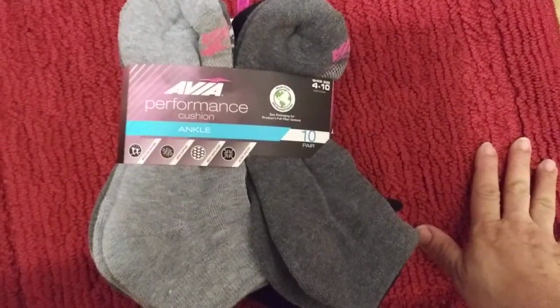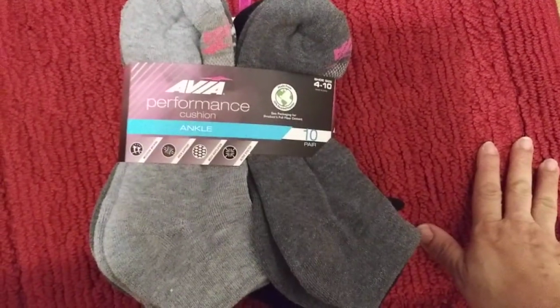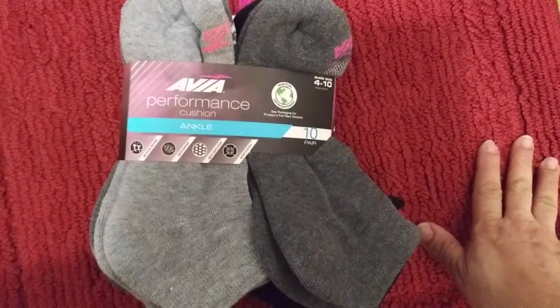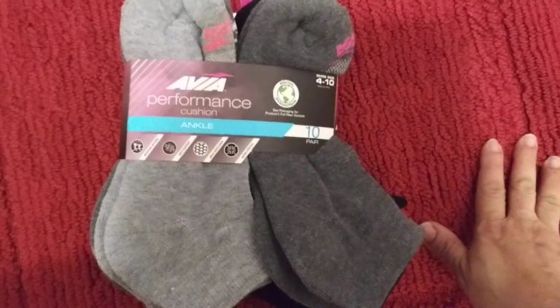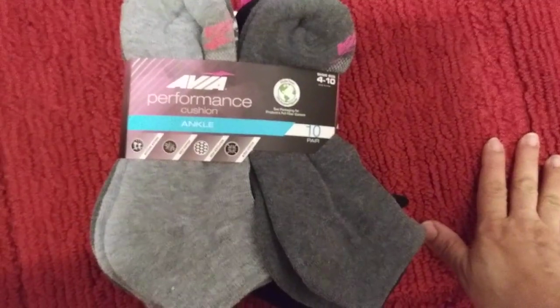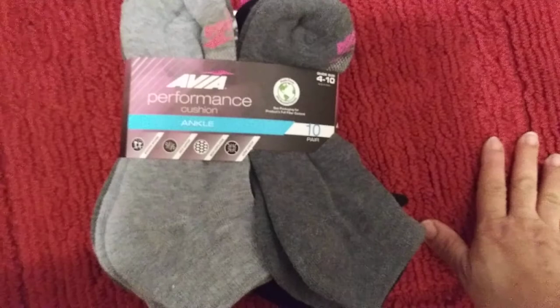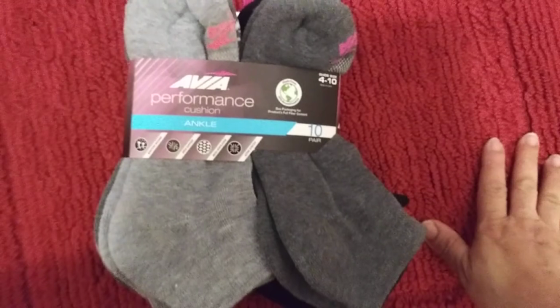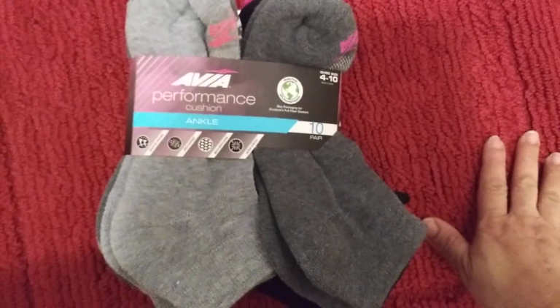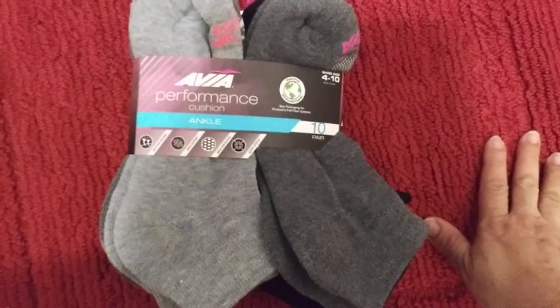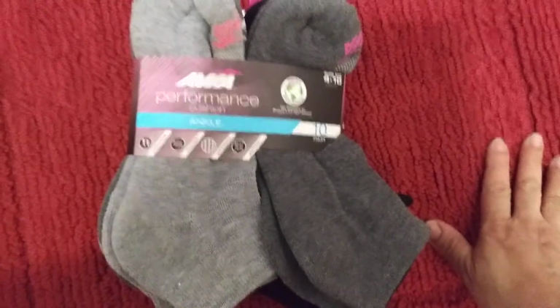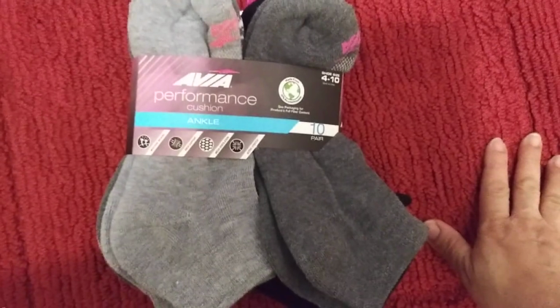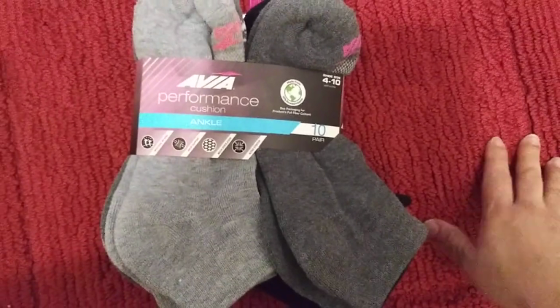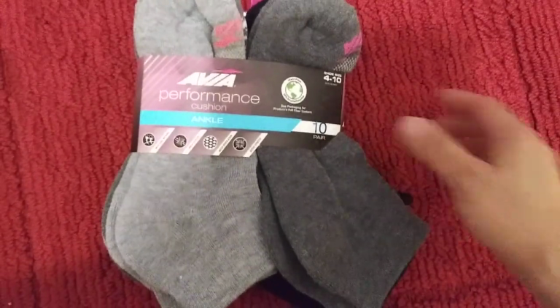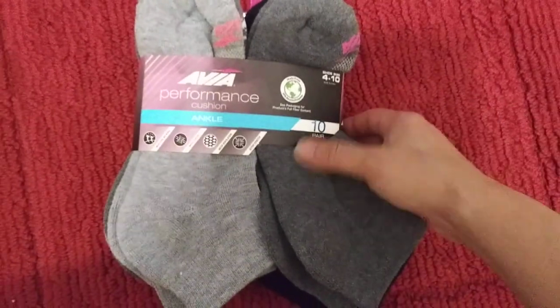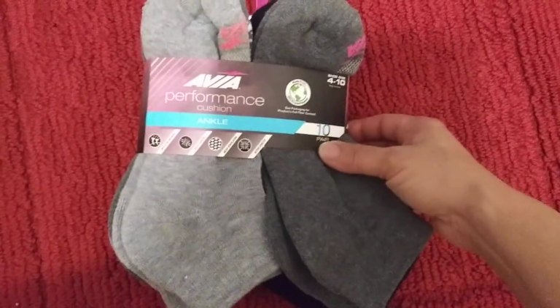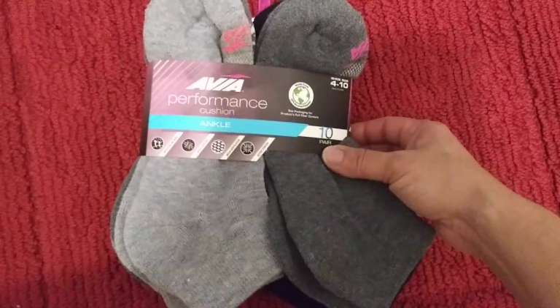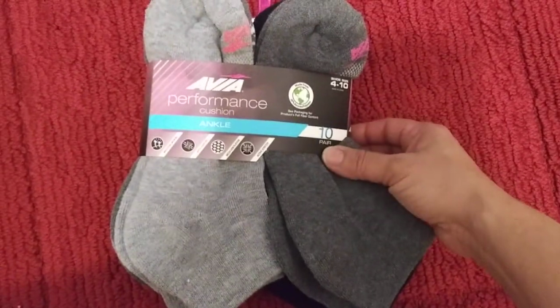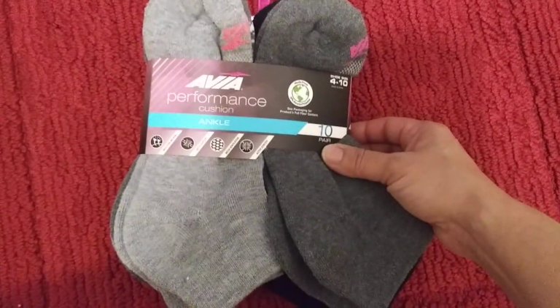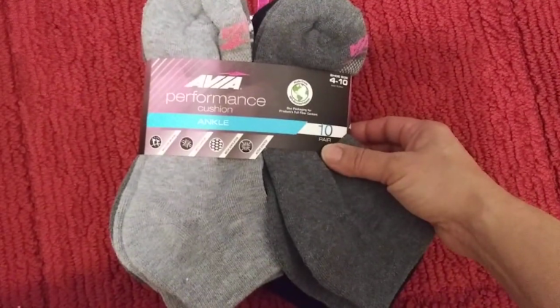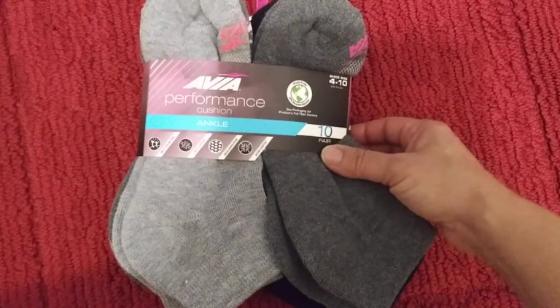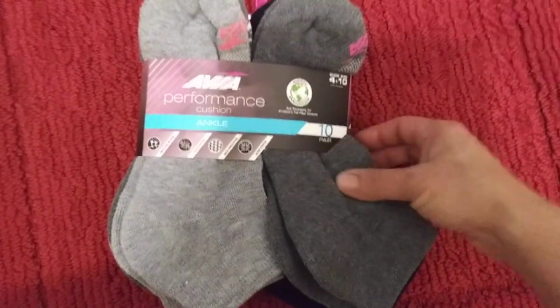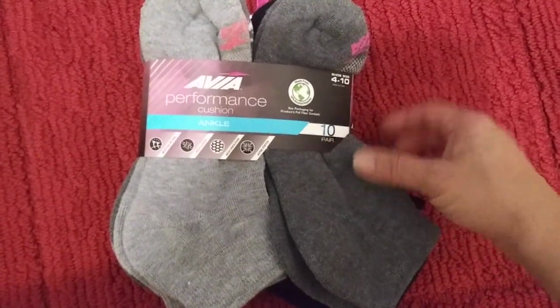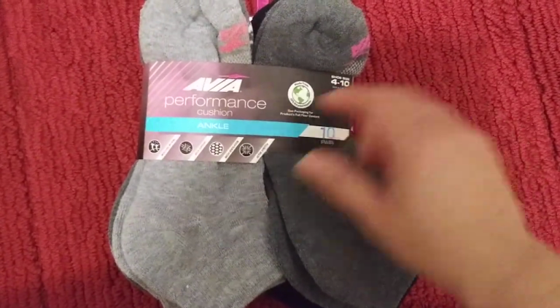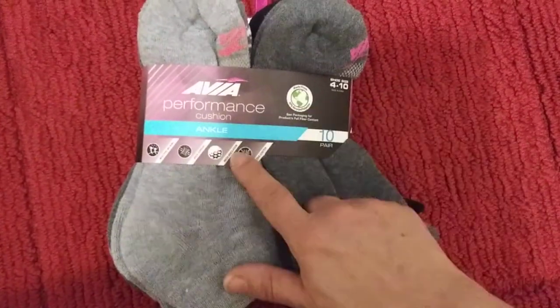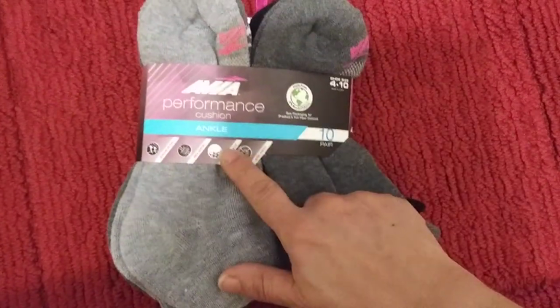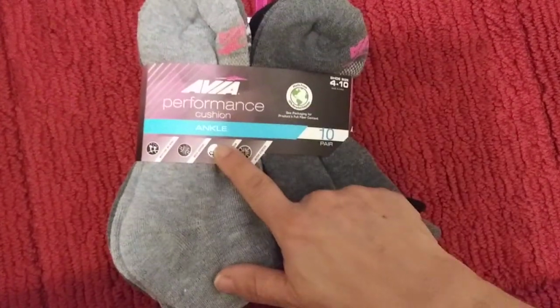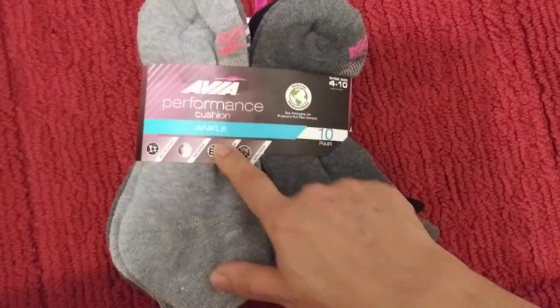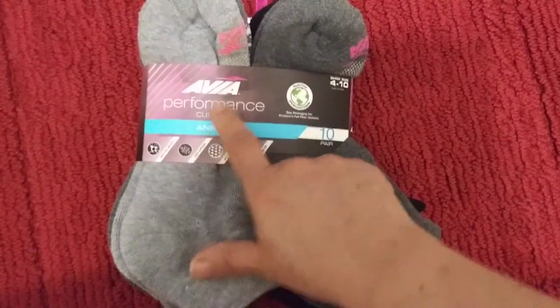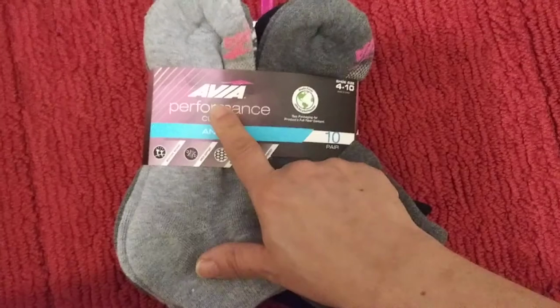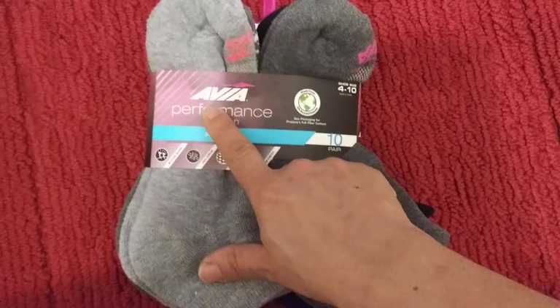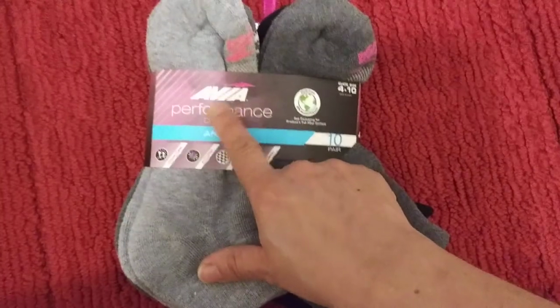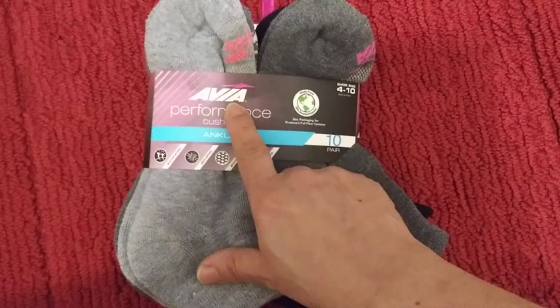They're around $9, $10. You get 10 pairs. And I like to get the ankle. It's from Avia.